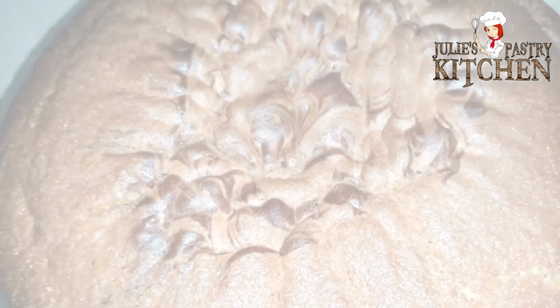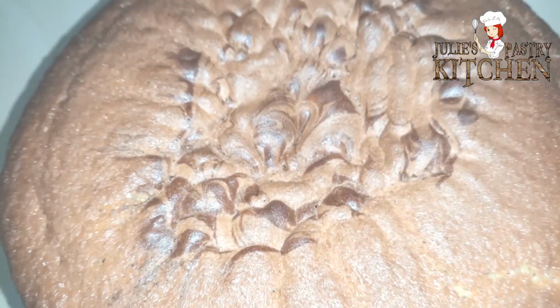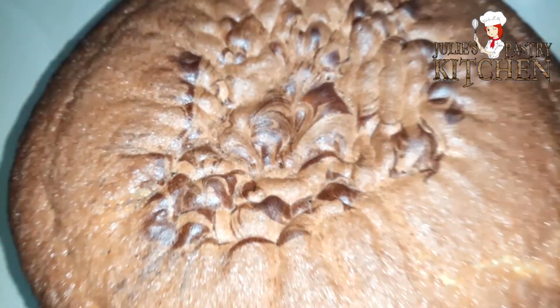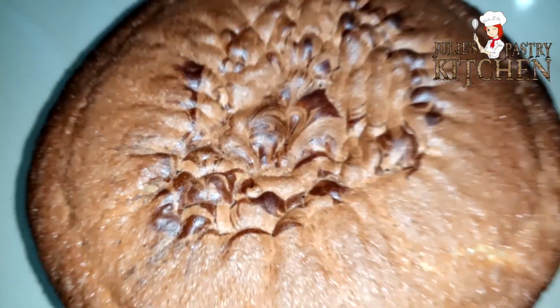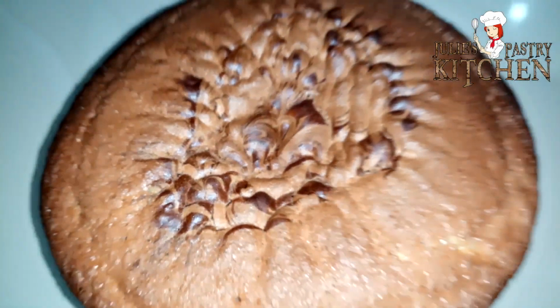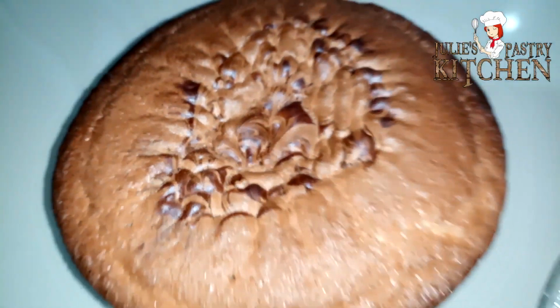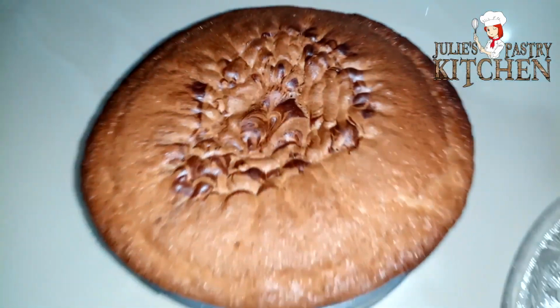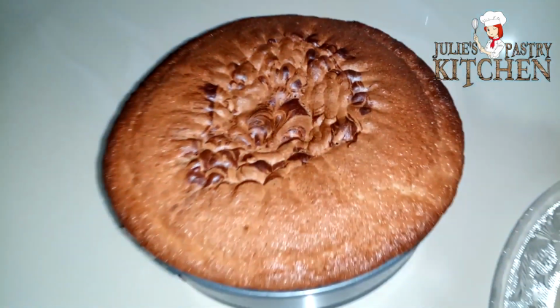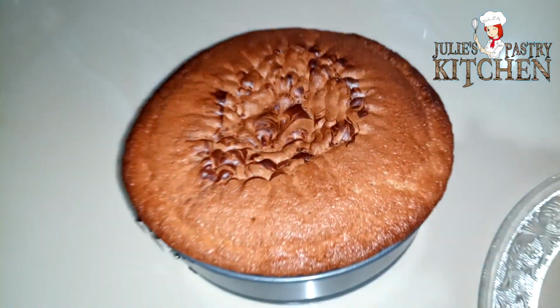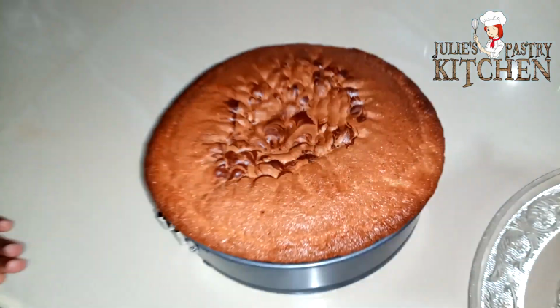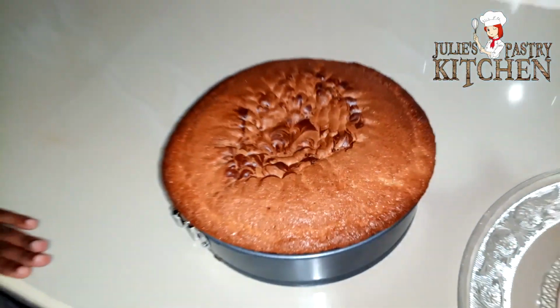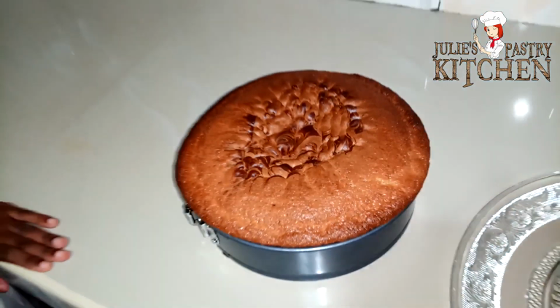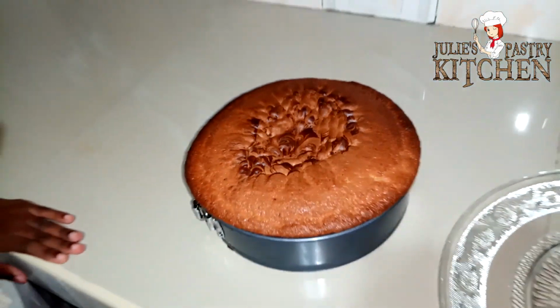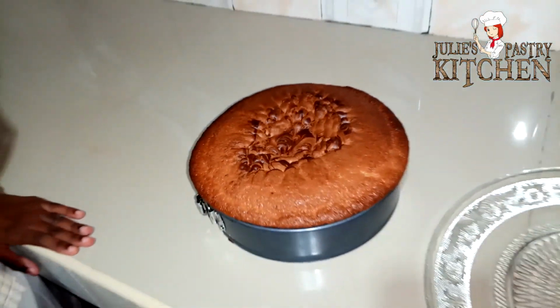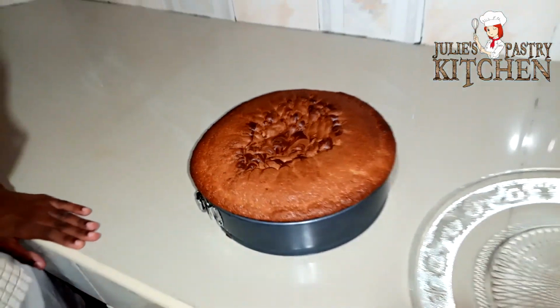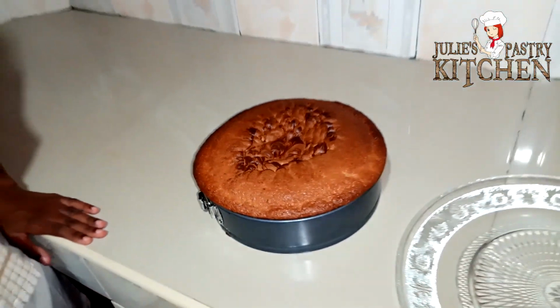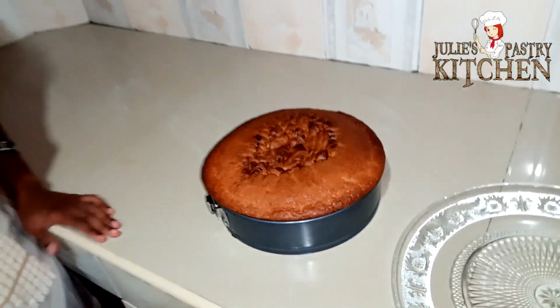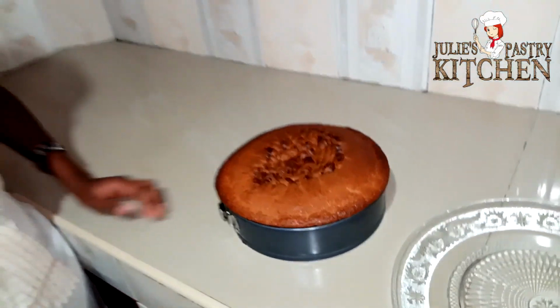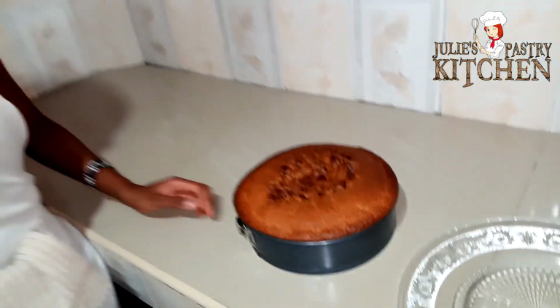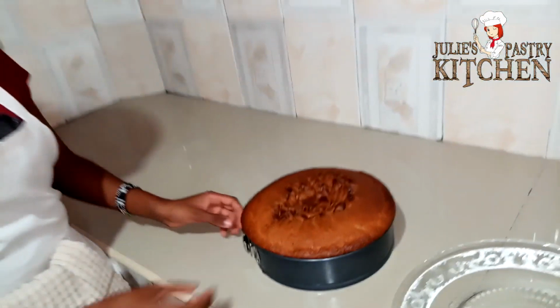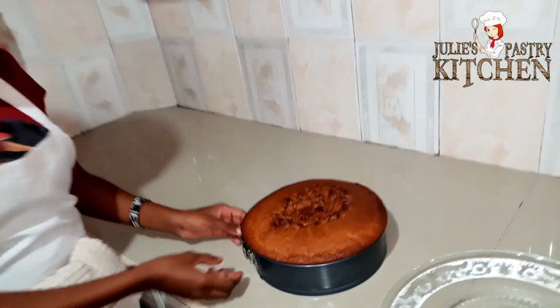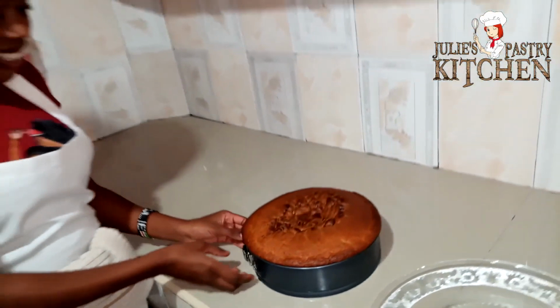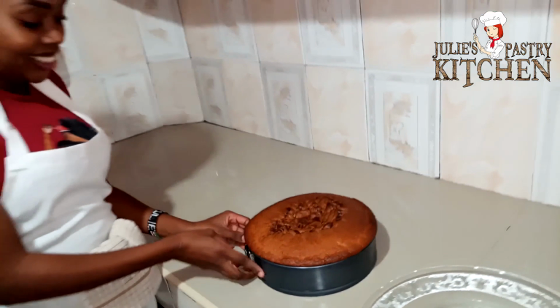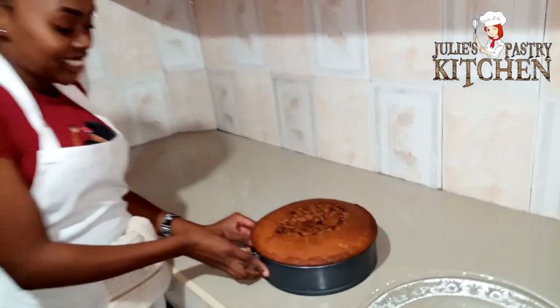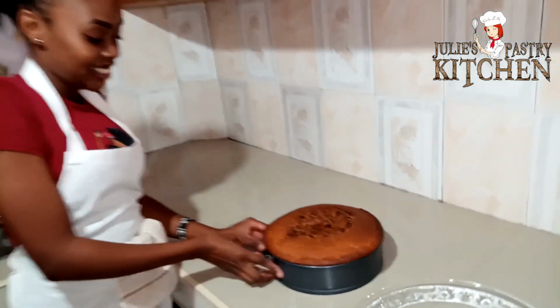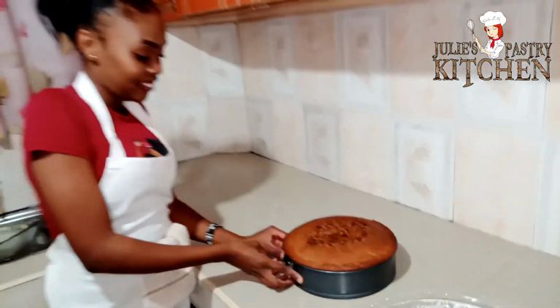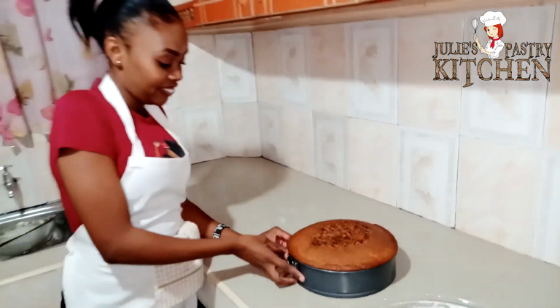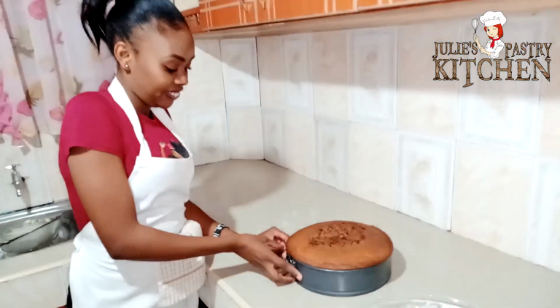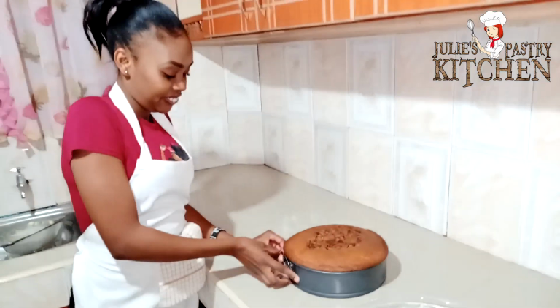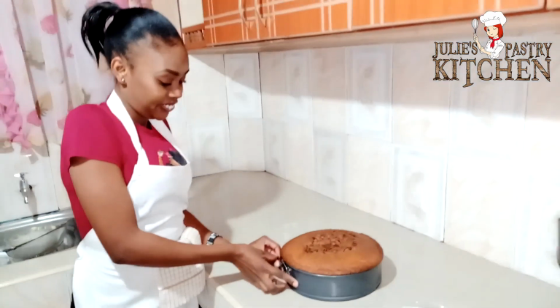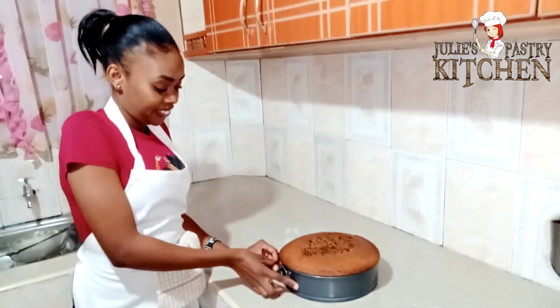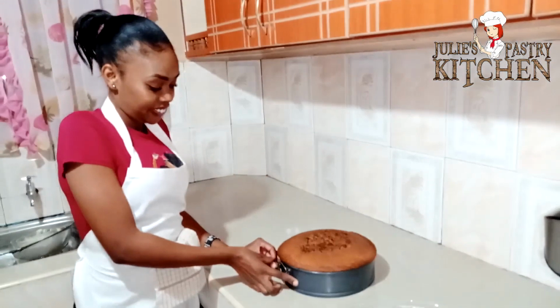So guys our cake is ready. It's time to reveal whether it was a hit or a miss.